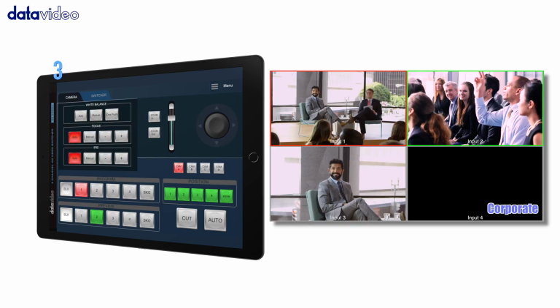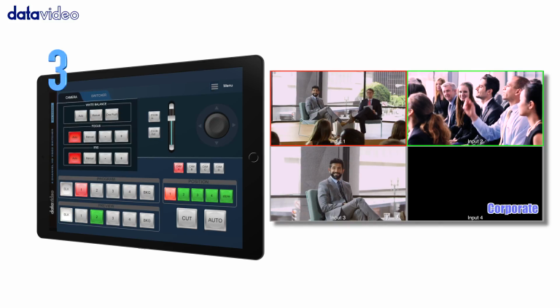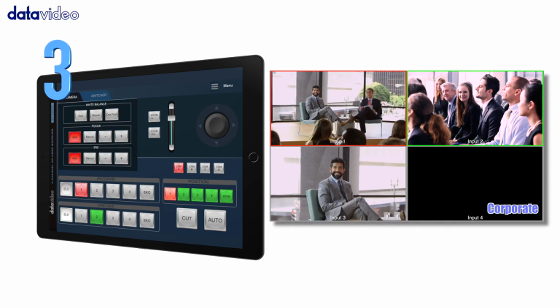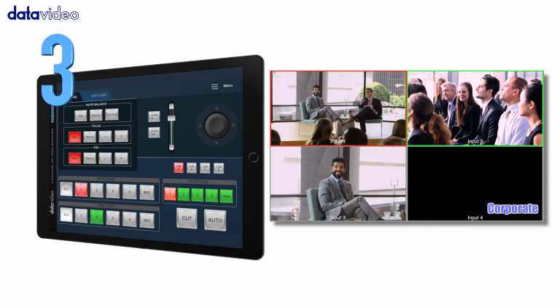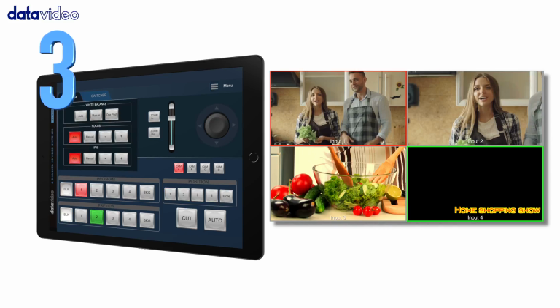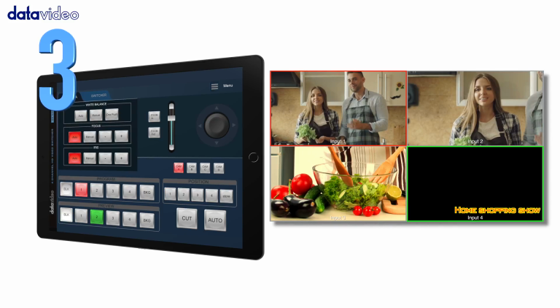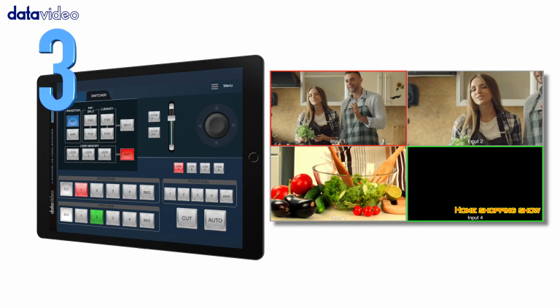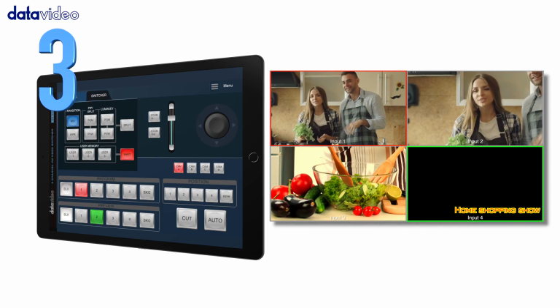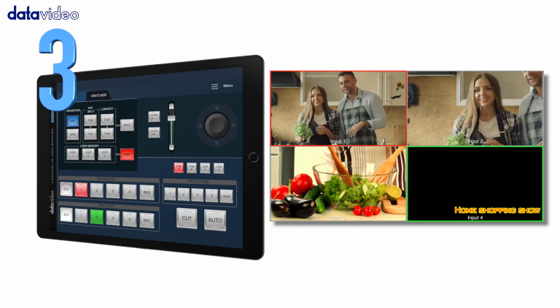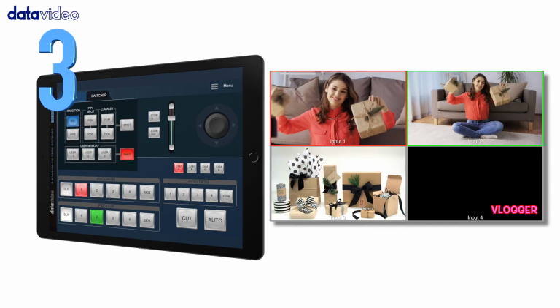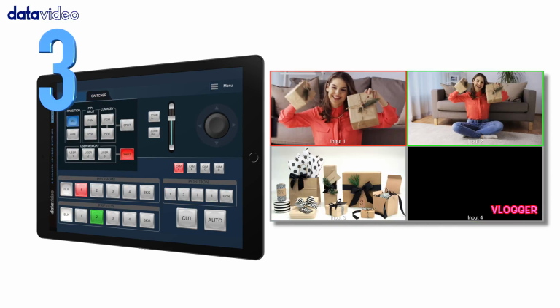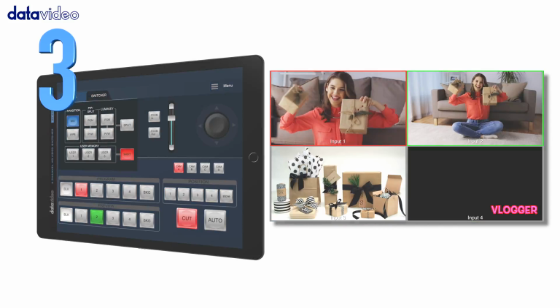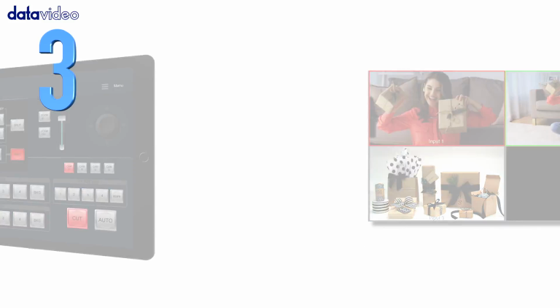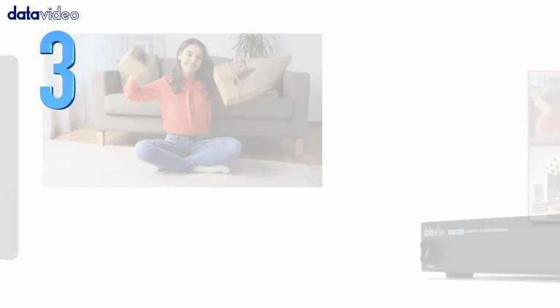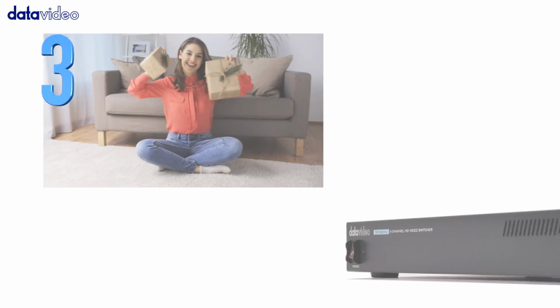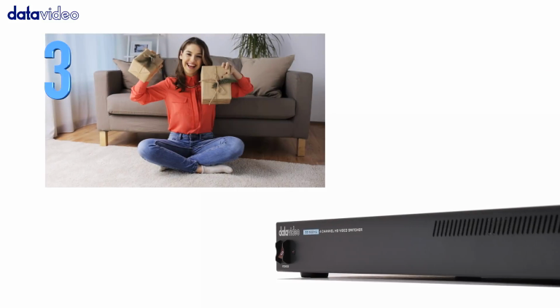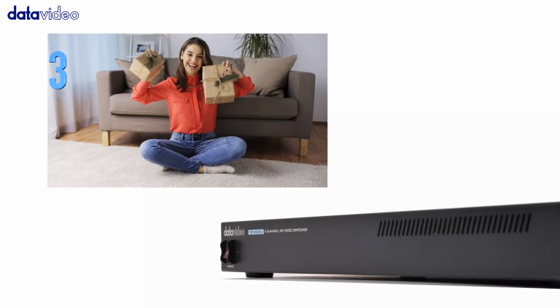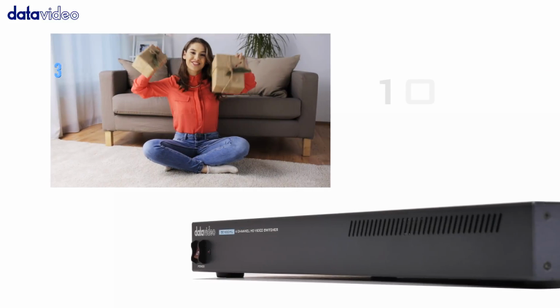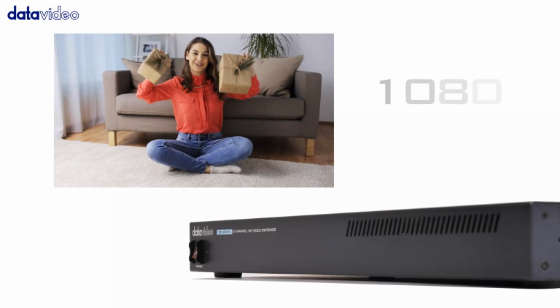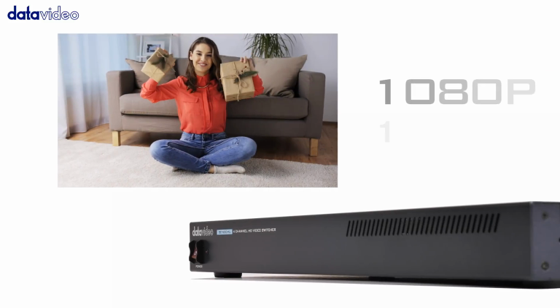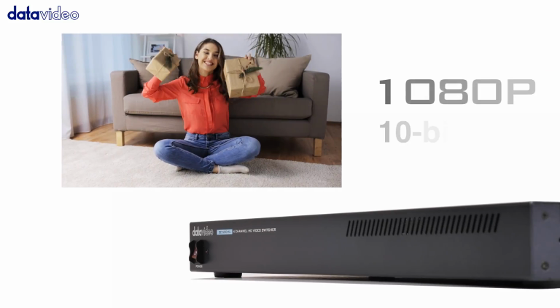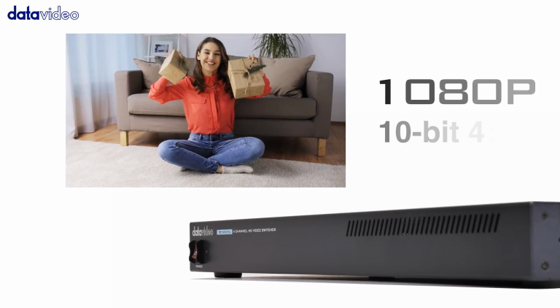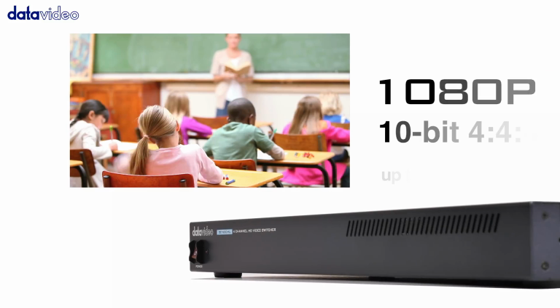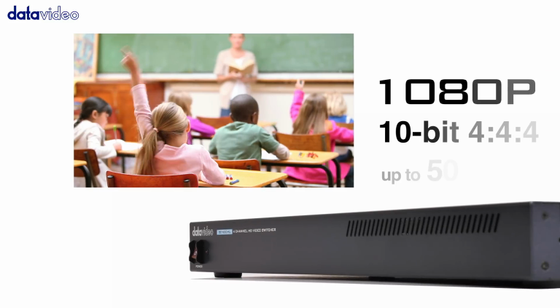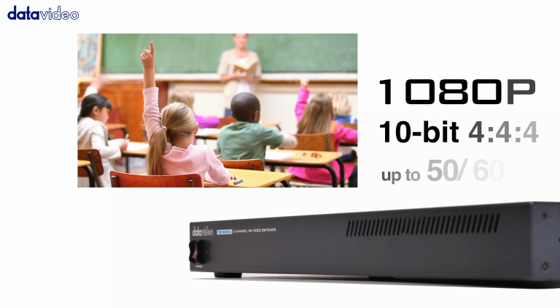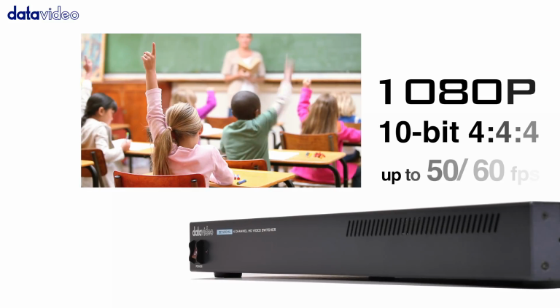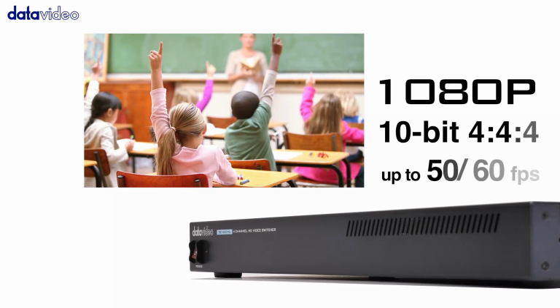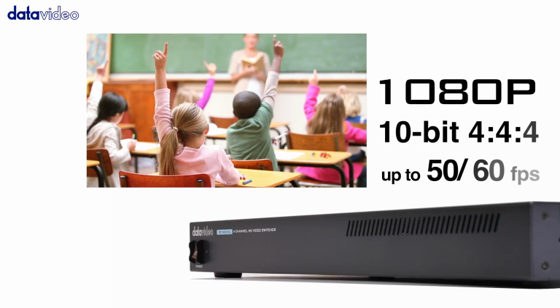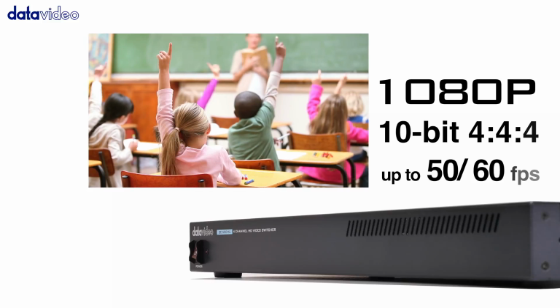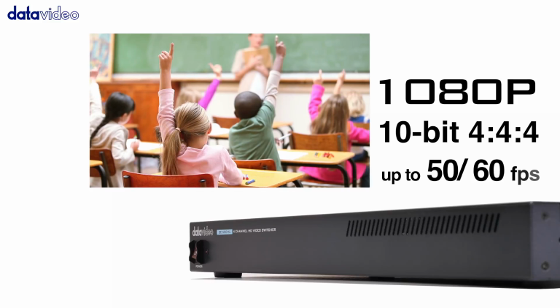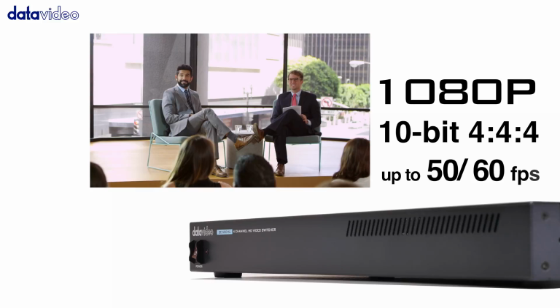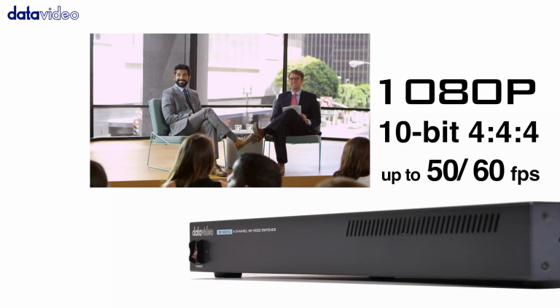Number 3: The program output is uncompressed, up to 50 and 60 frames per second.